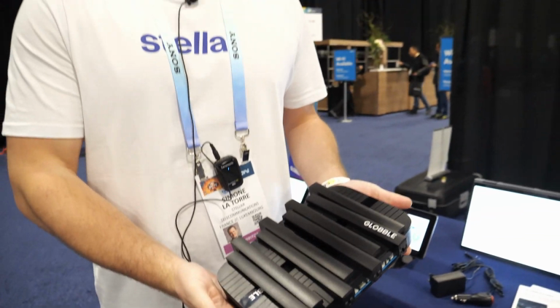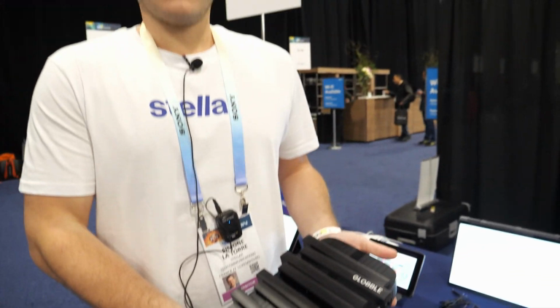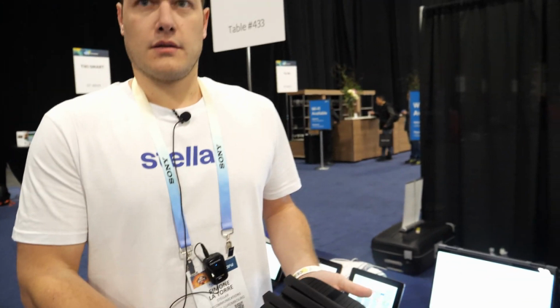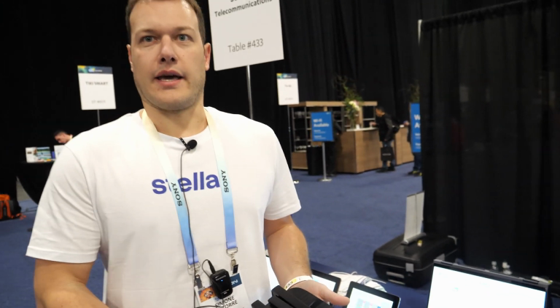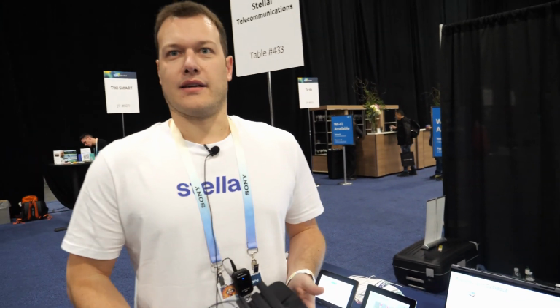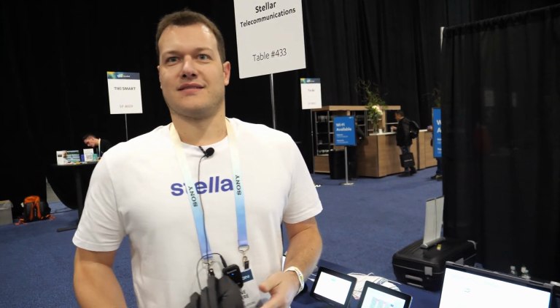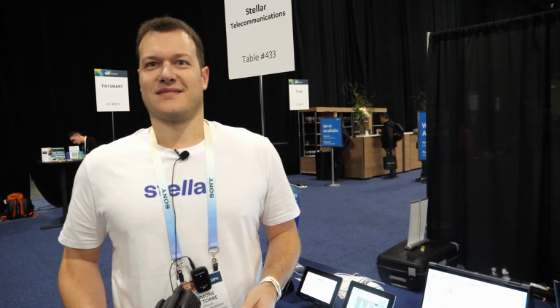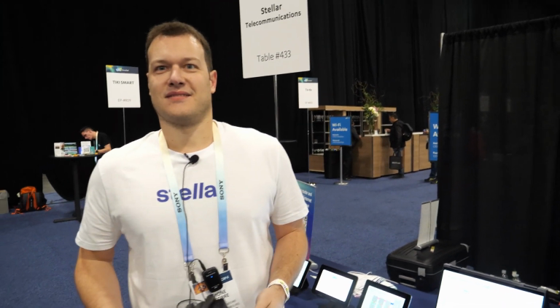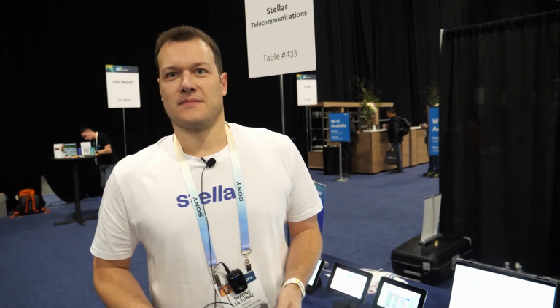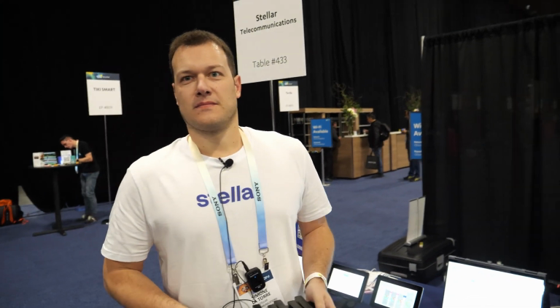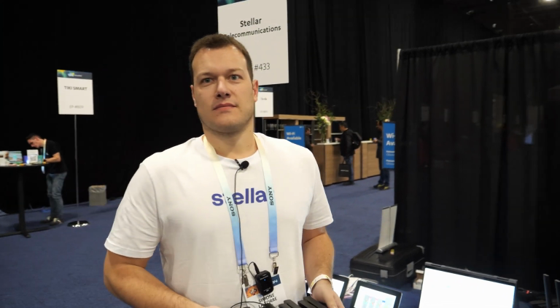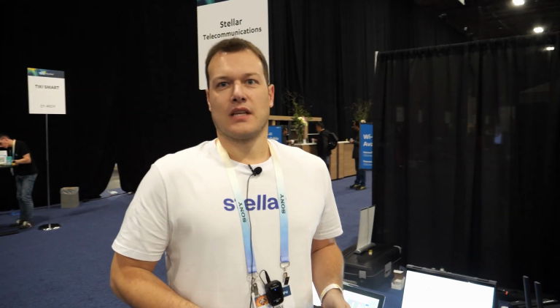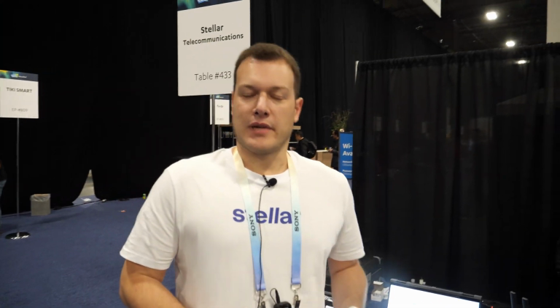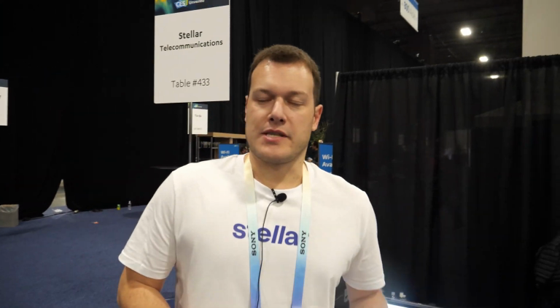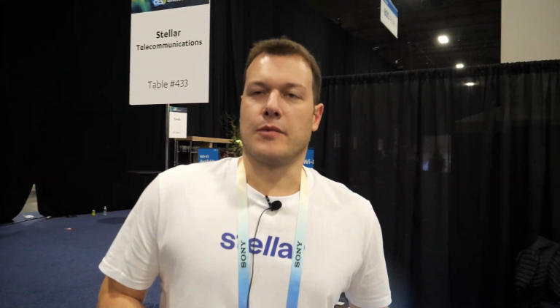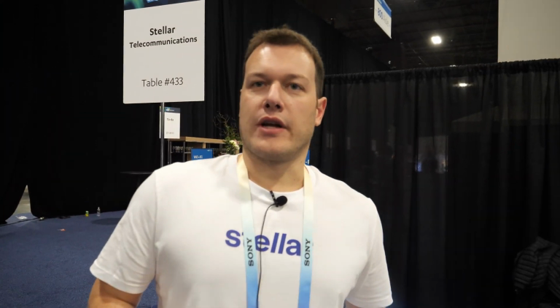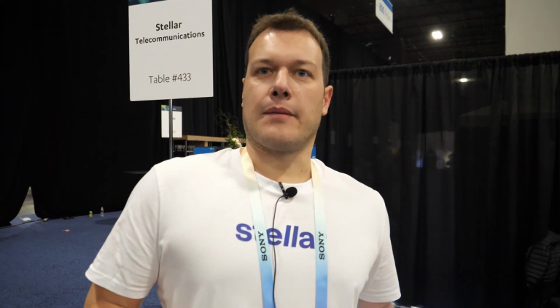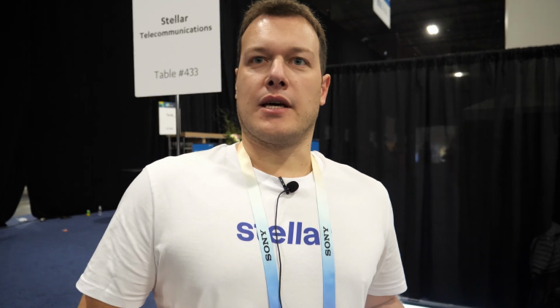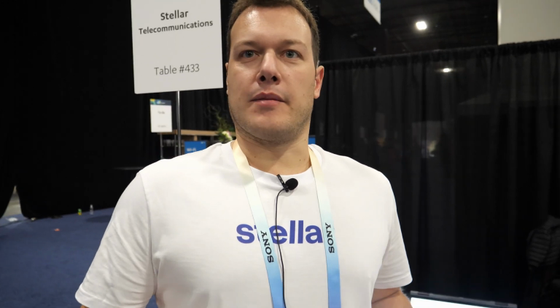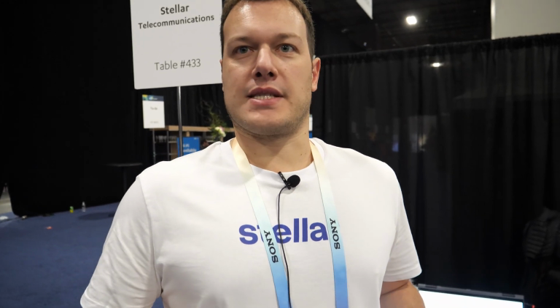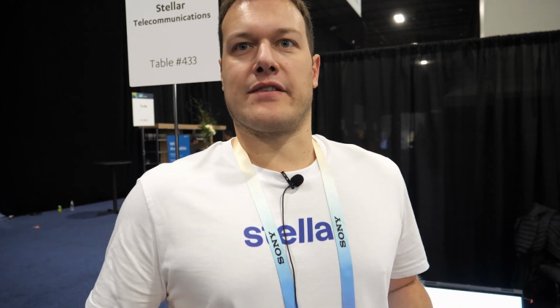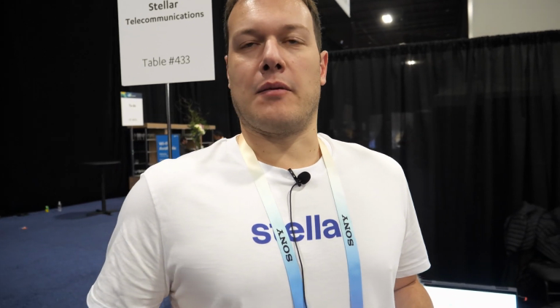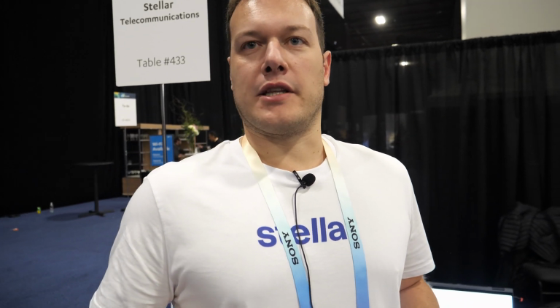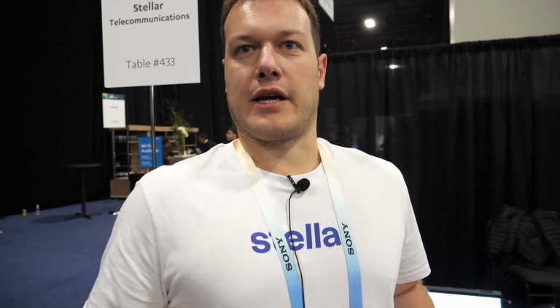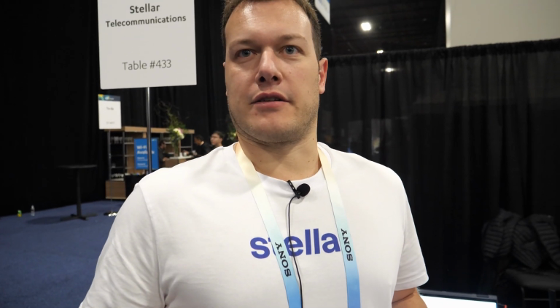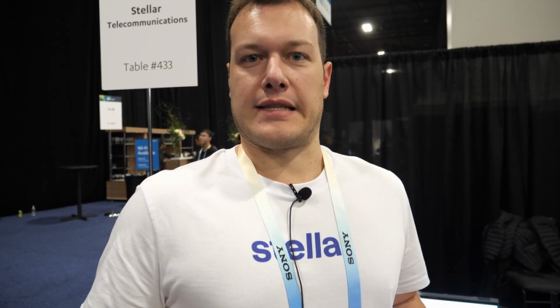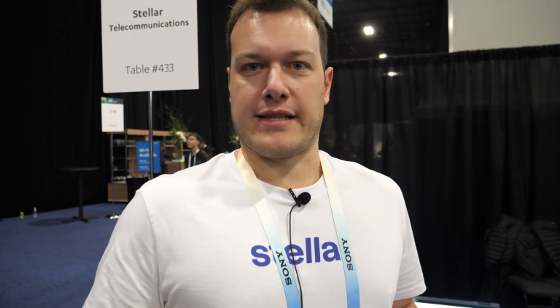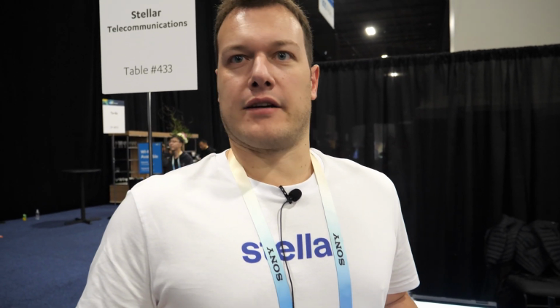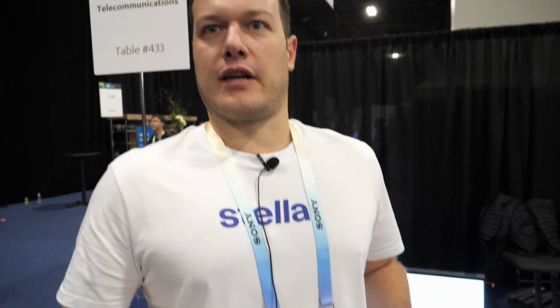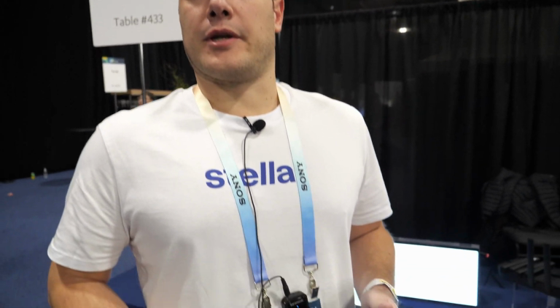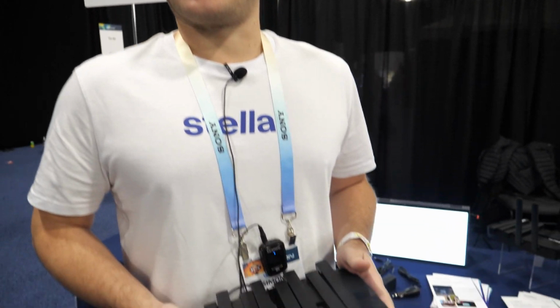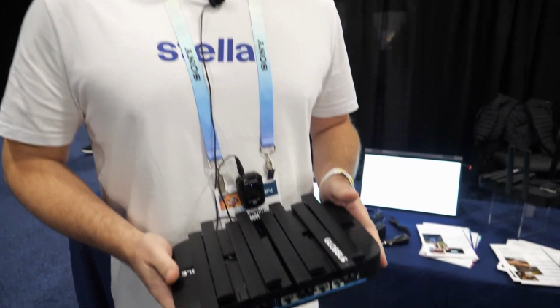Hi. Hey. Please introduce yourself. My name is Simone. I'm the Business Development Director at Stellar Telecommunications.